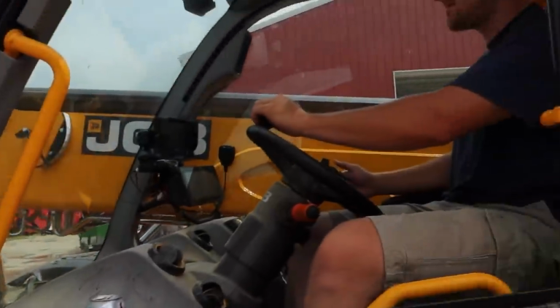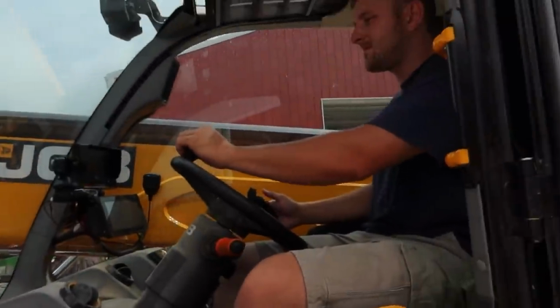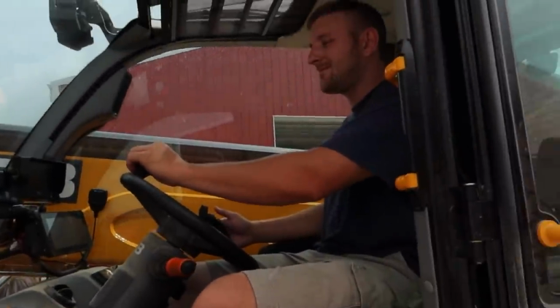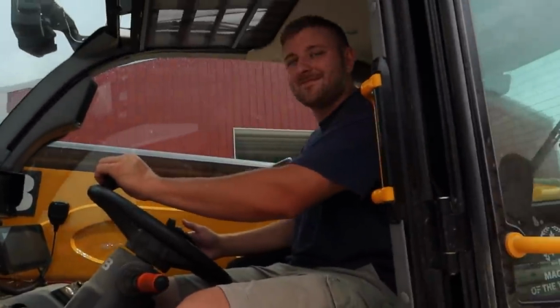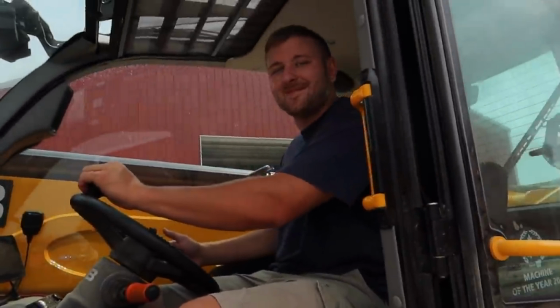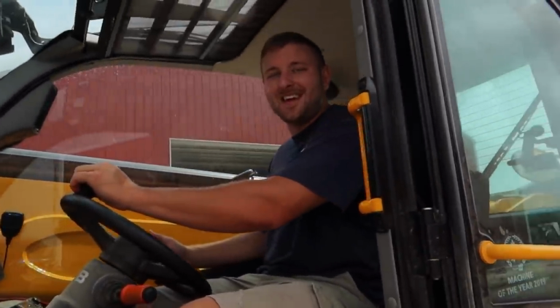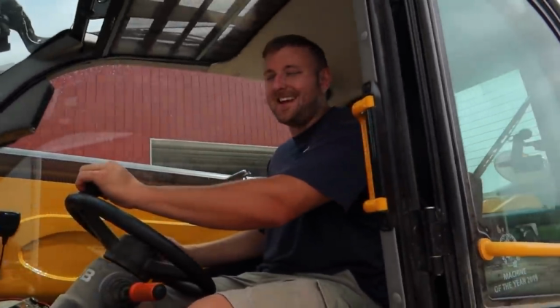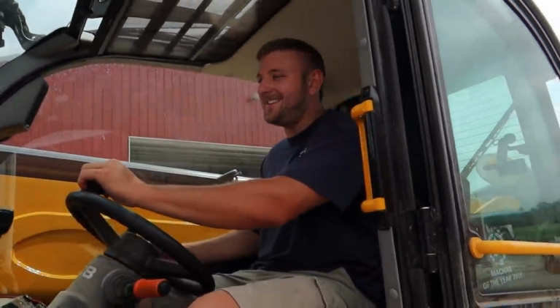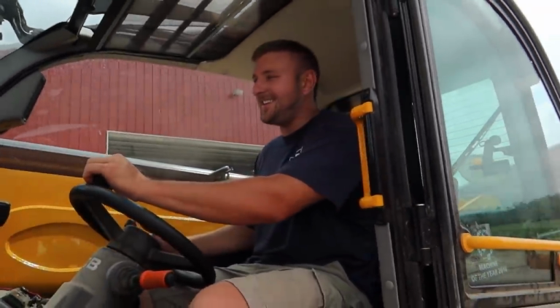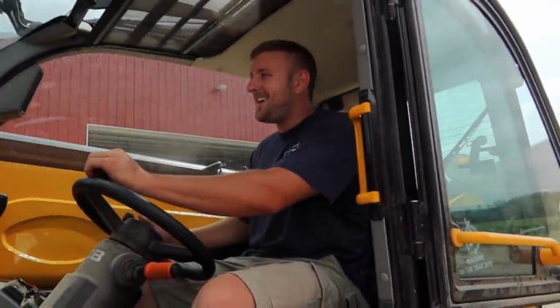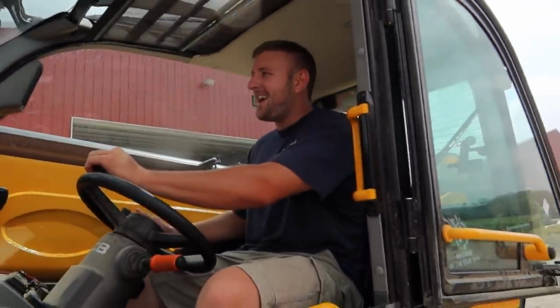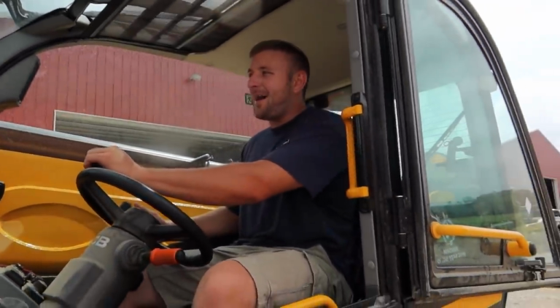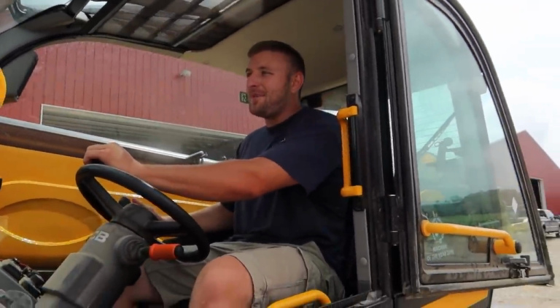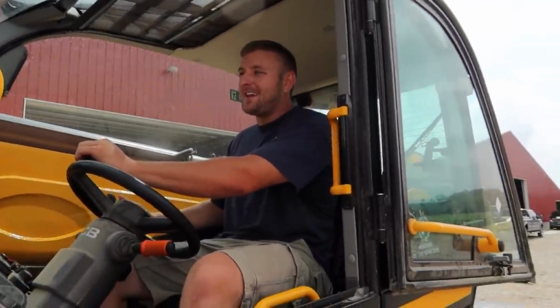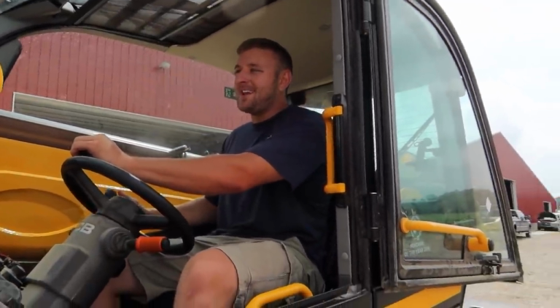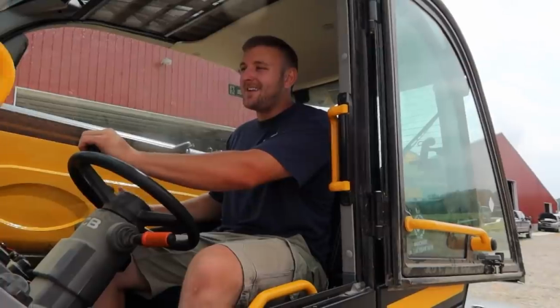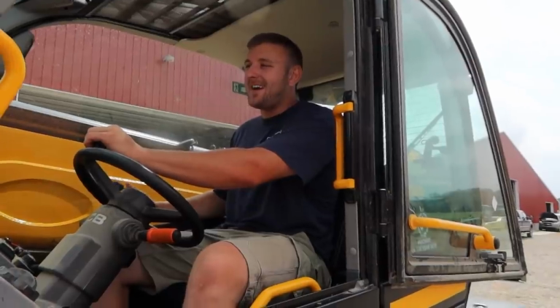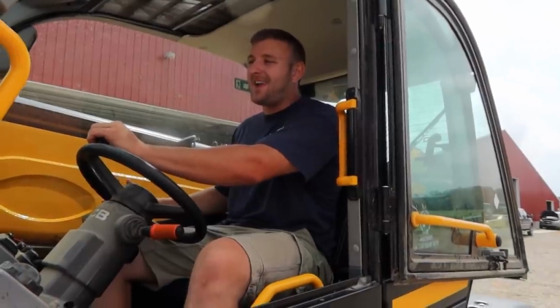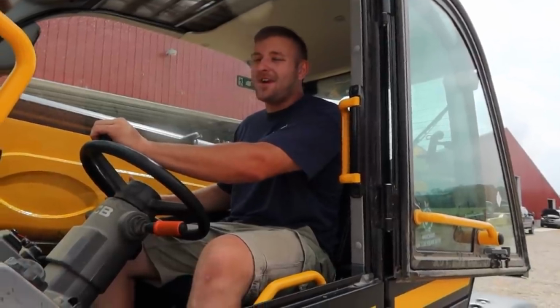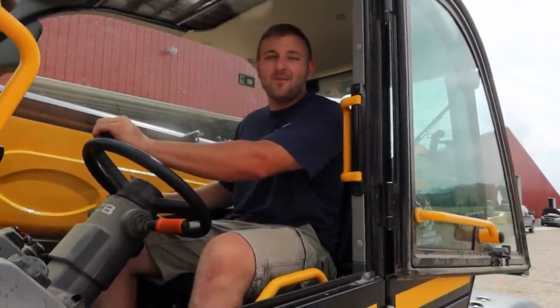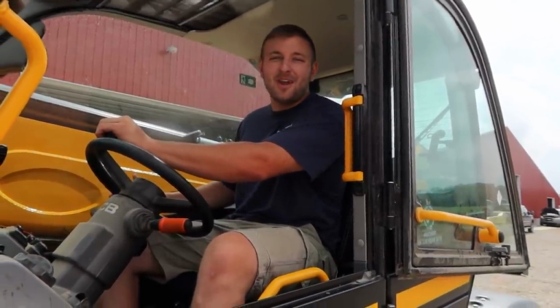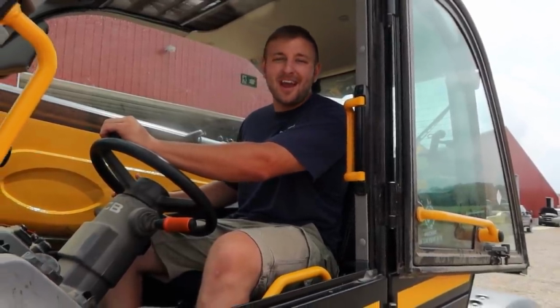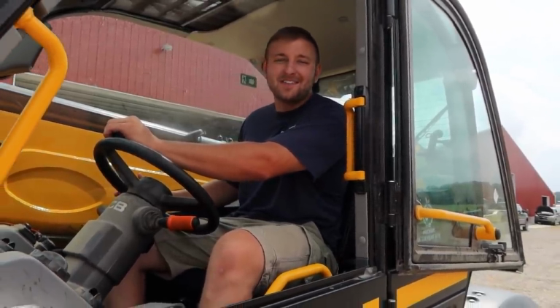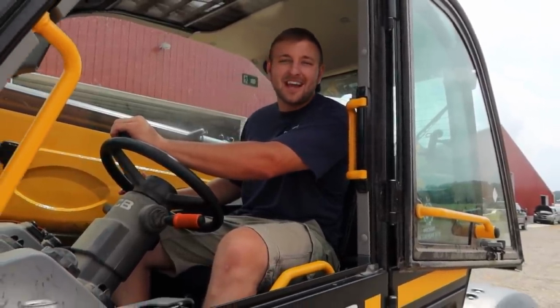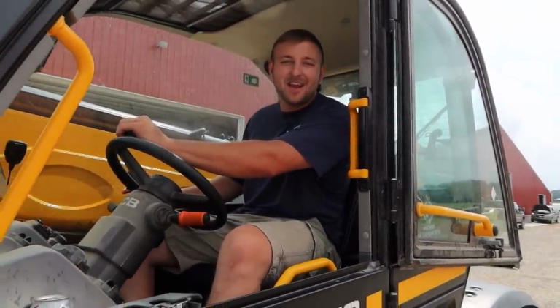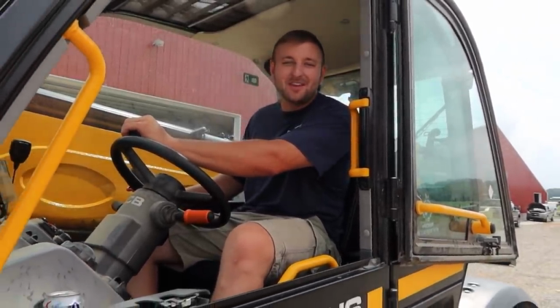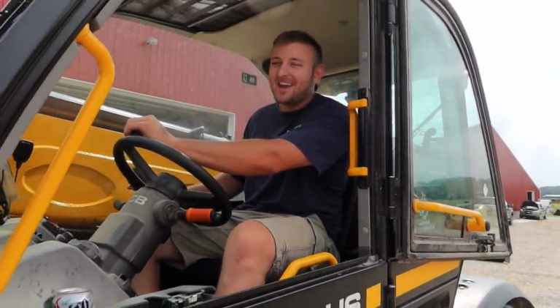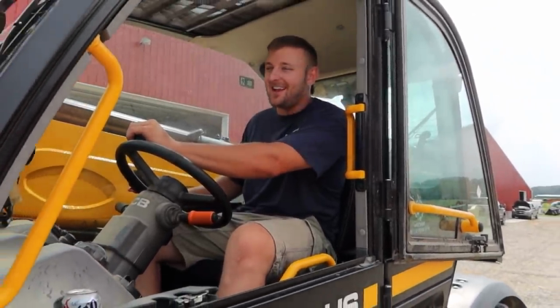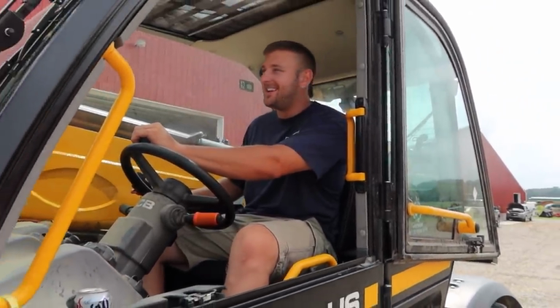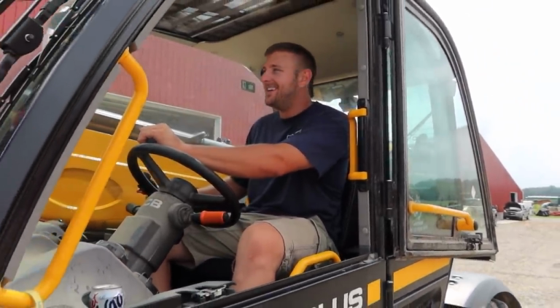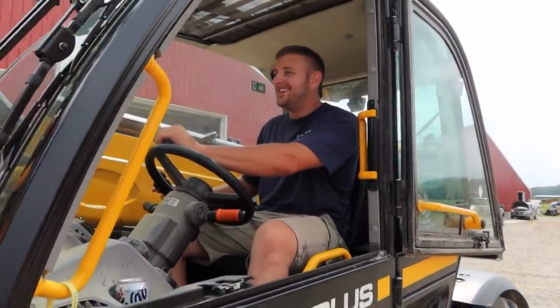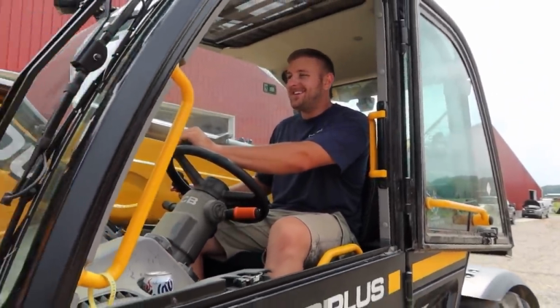What are you thinking right now? I'm thinking I never want to hand stack anything again. There you go.